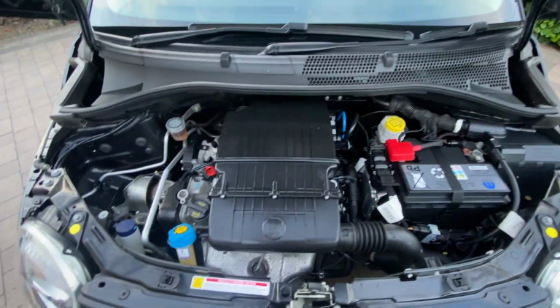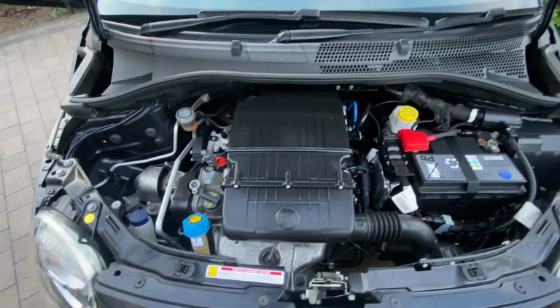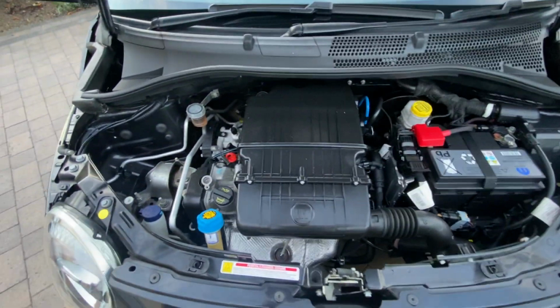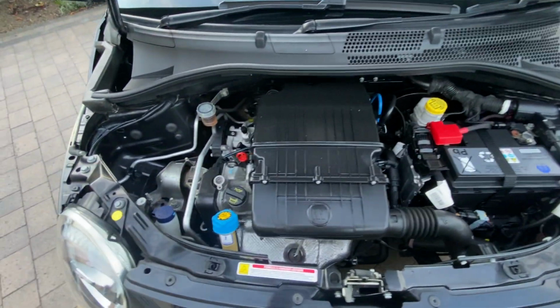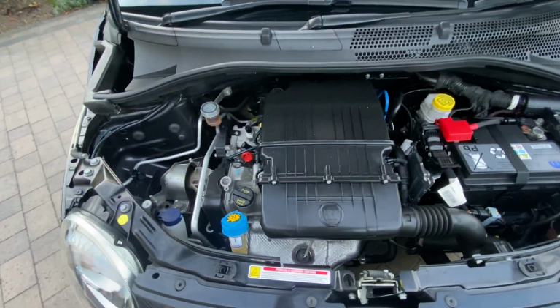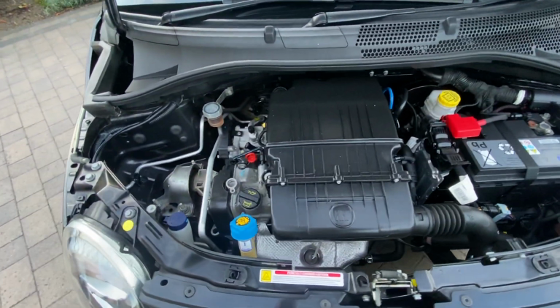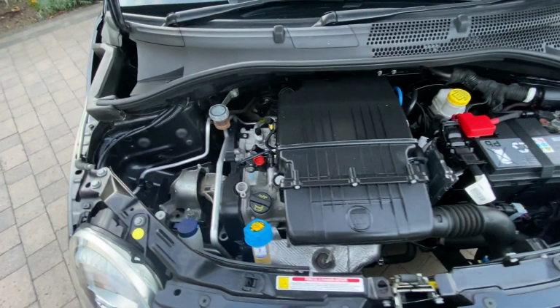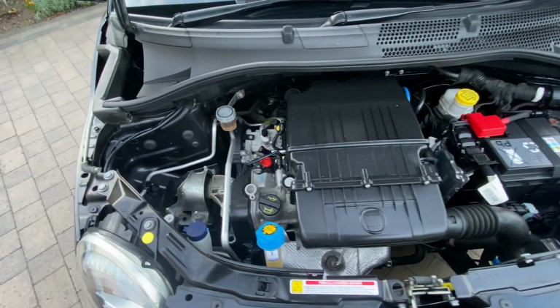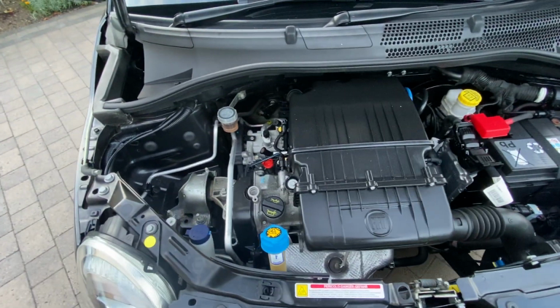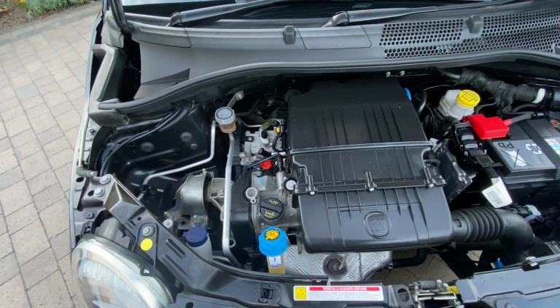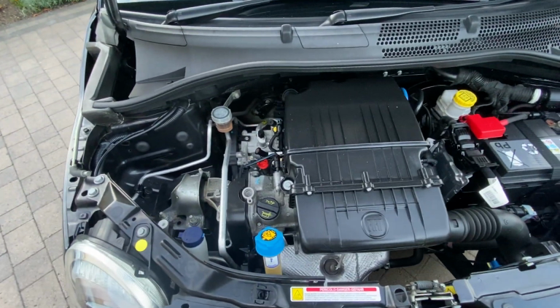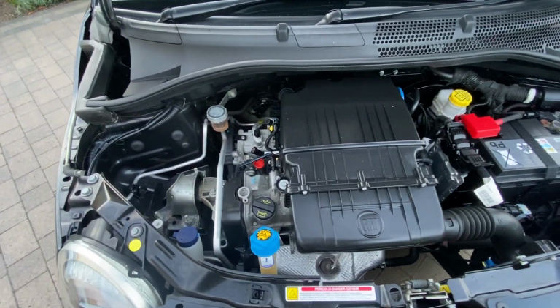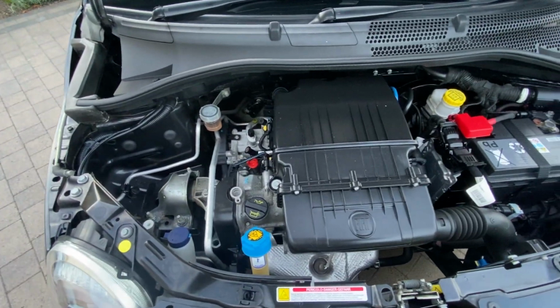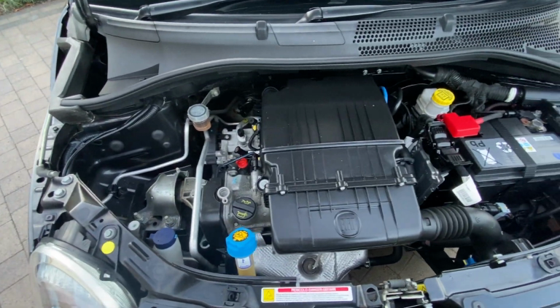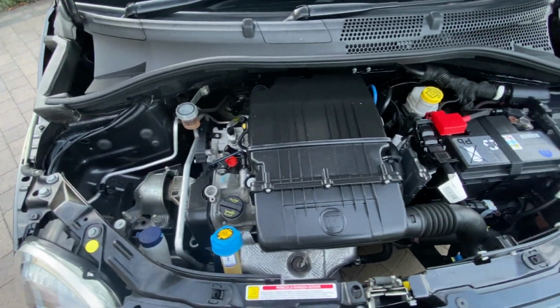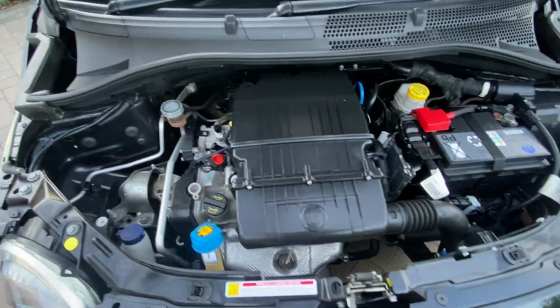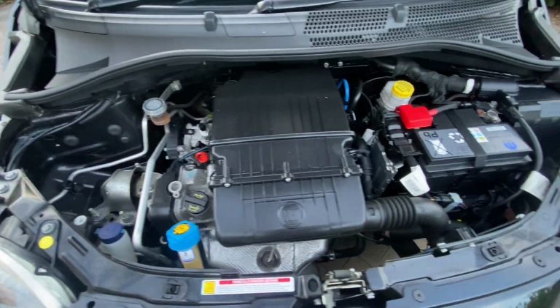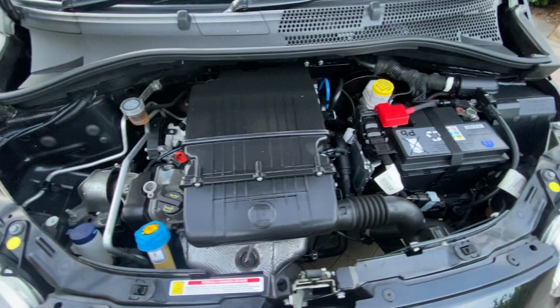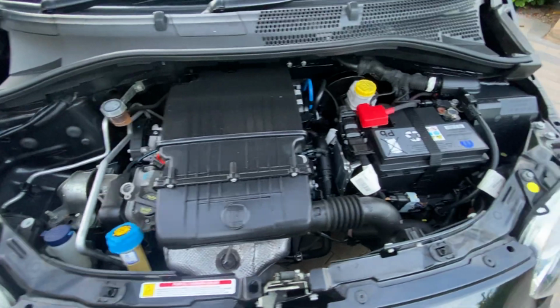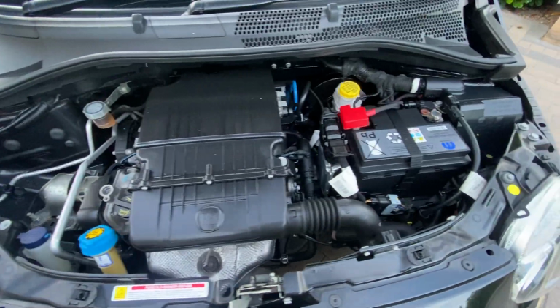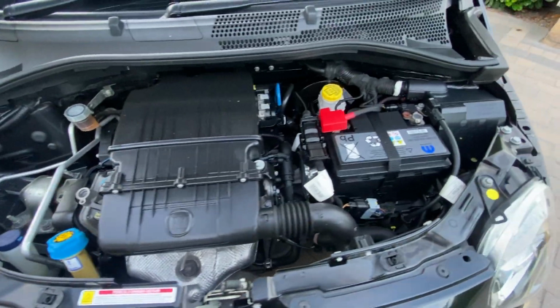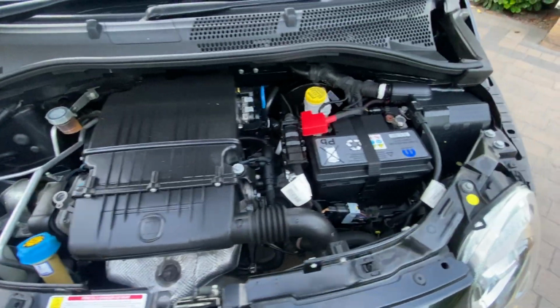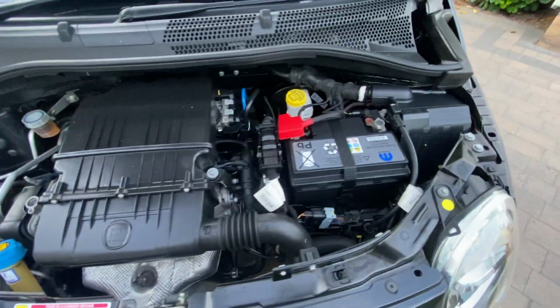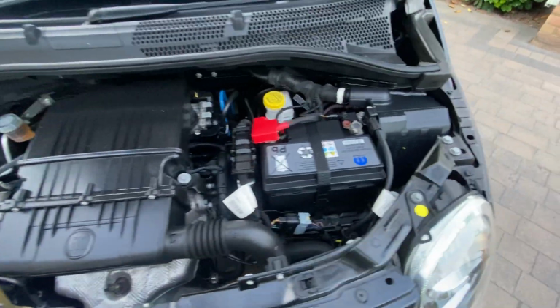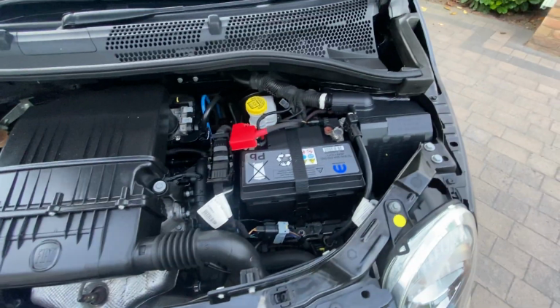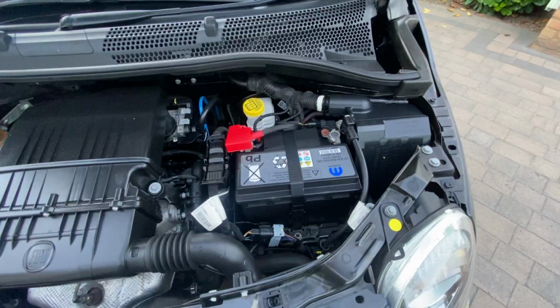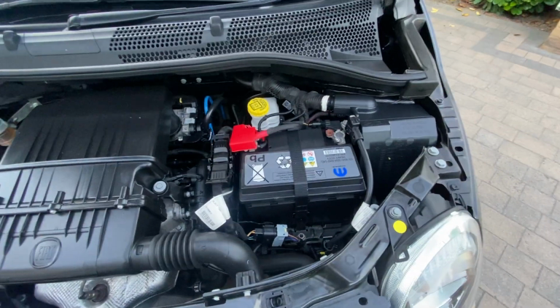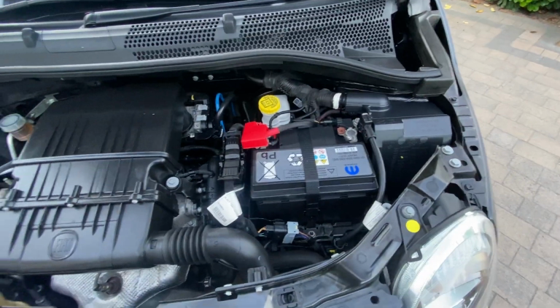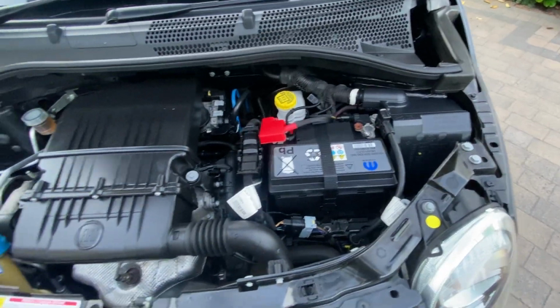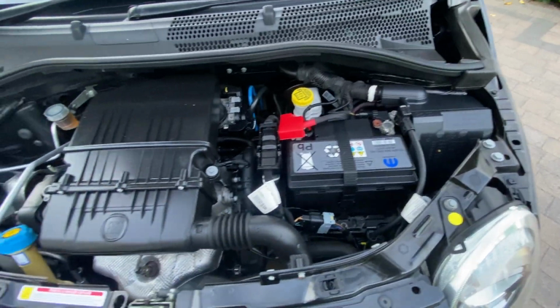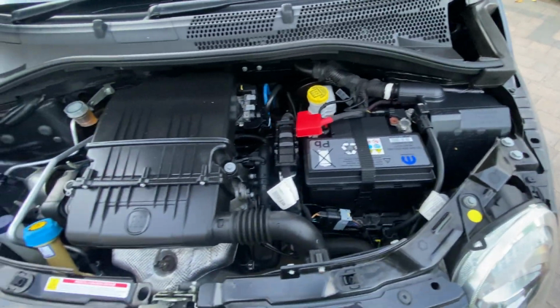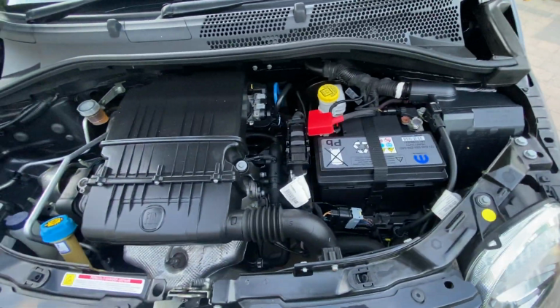There's the engine — 25,000 miles only. Barely run in.